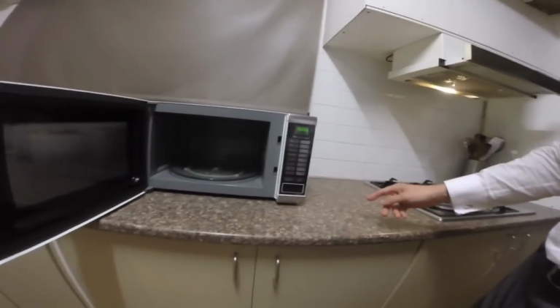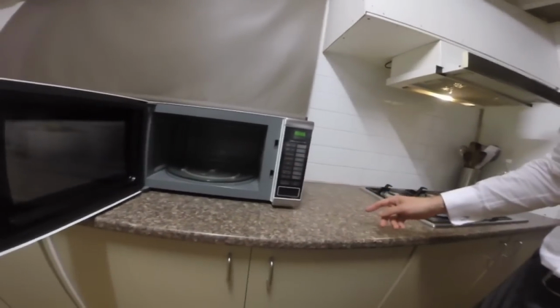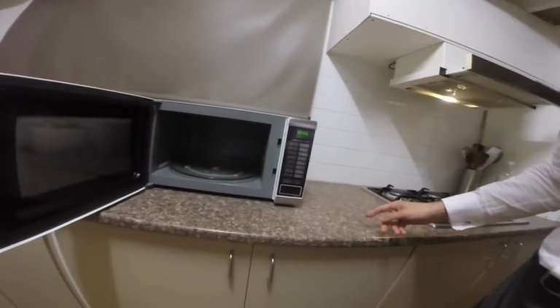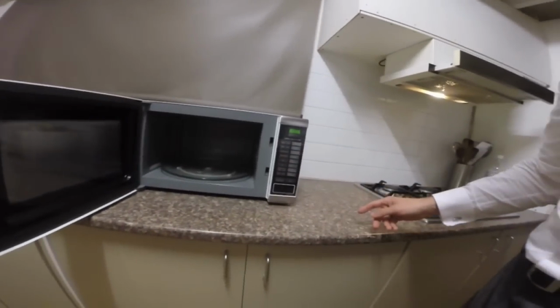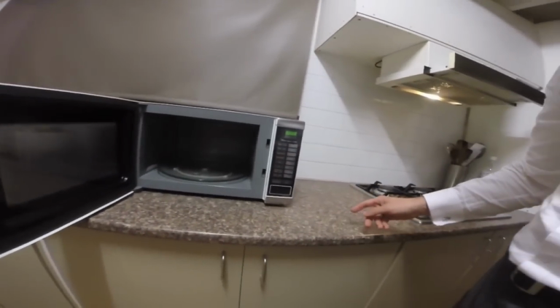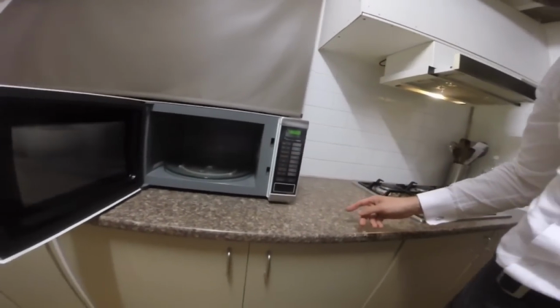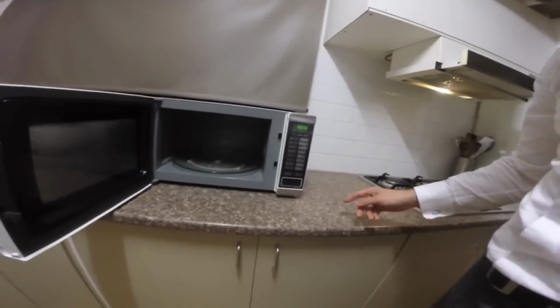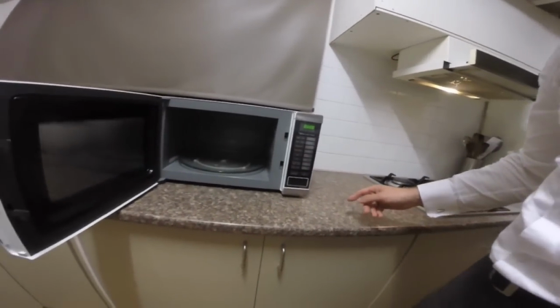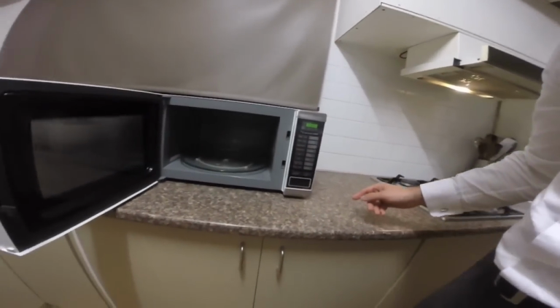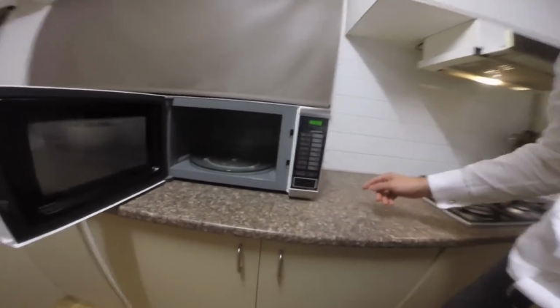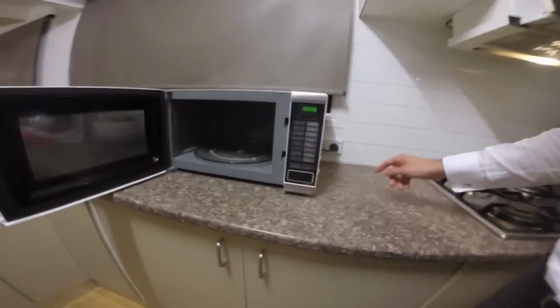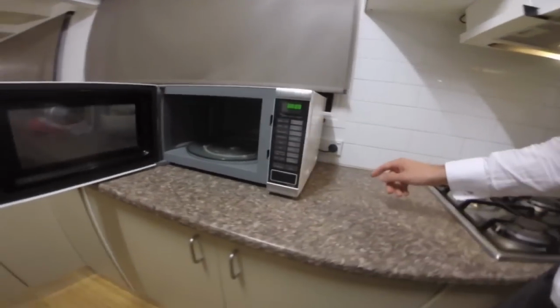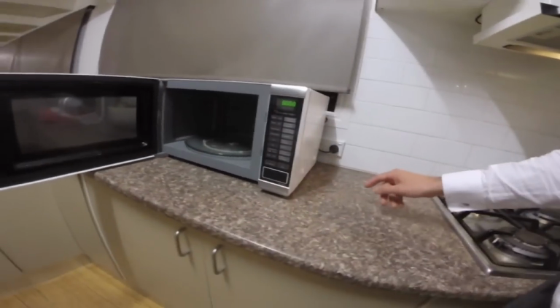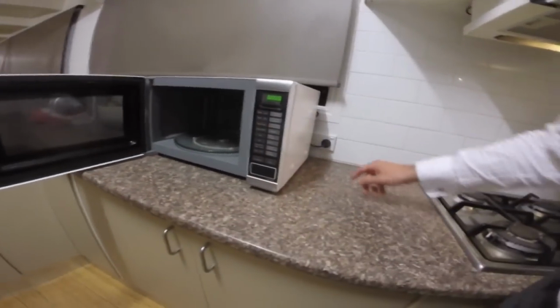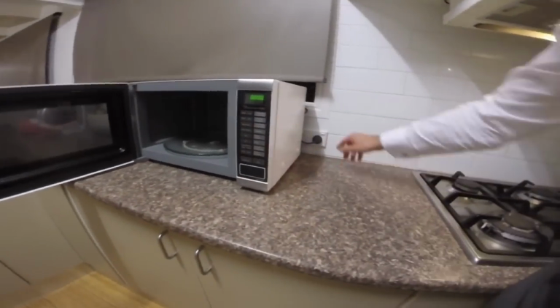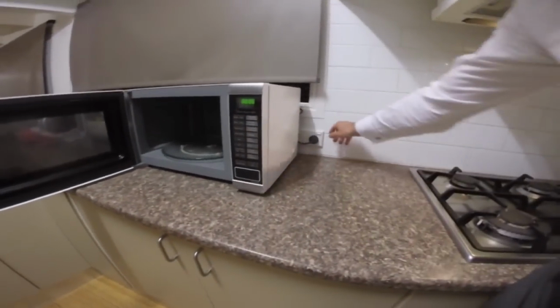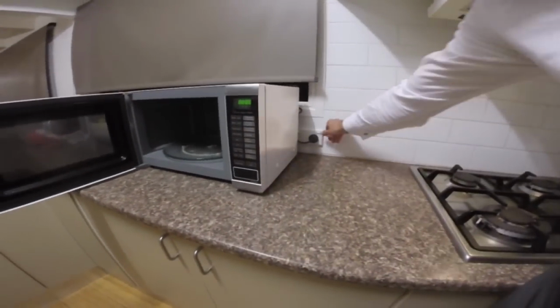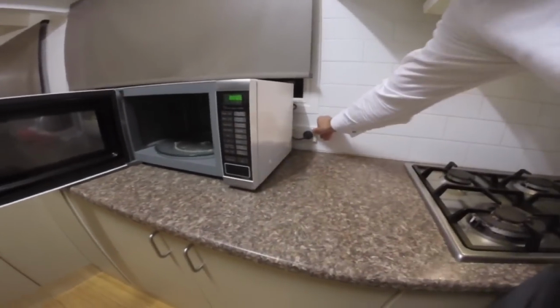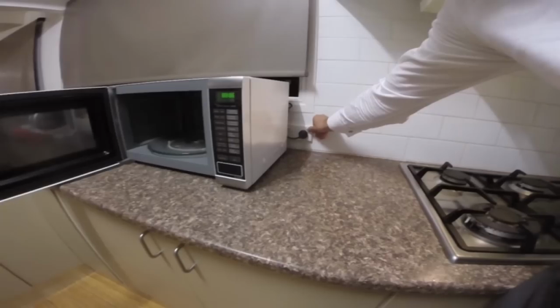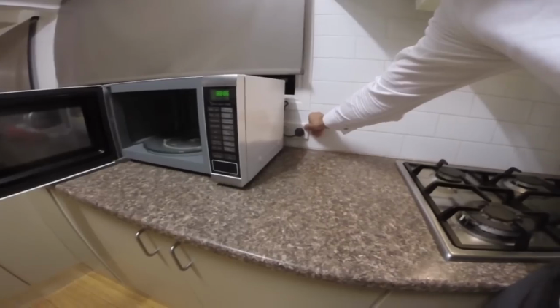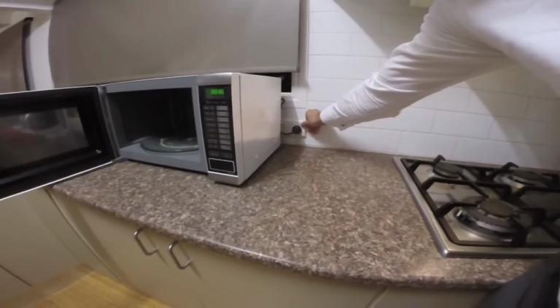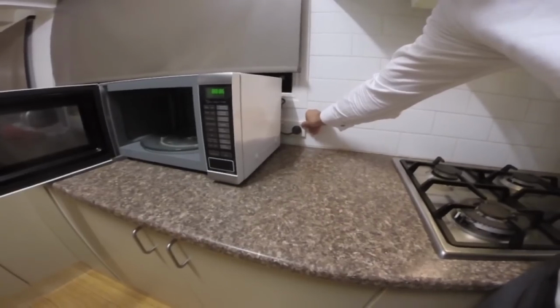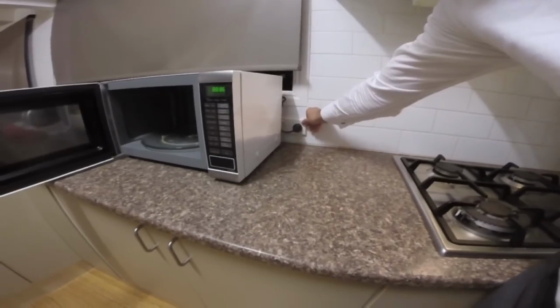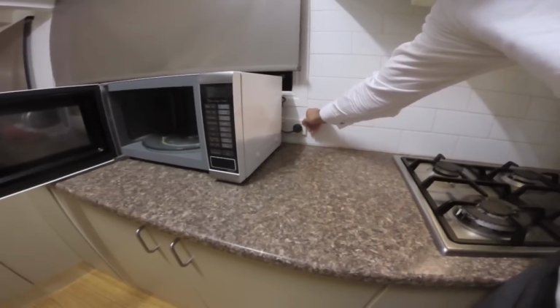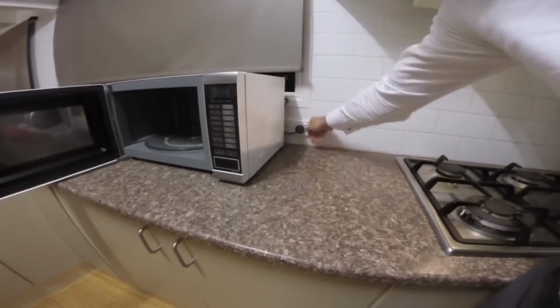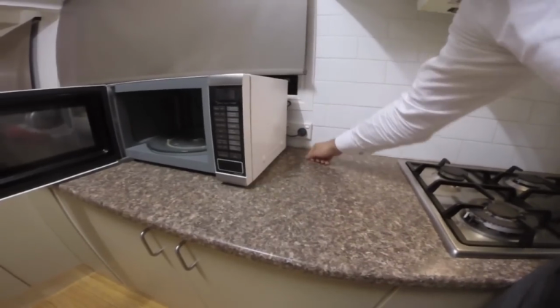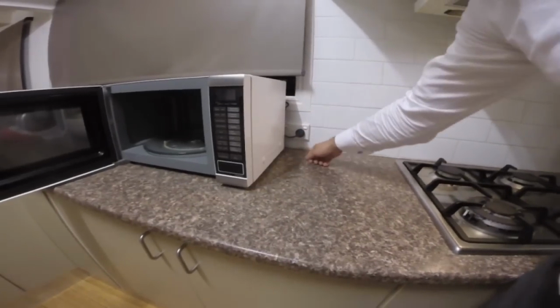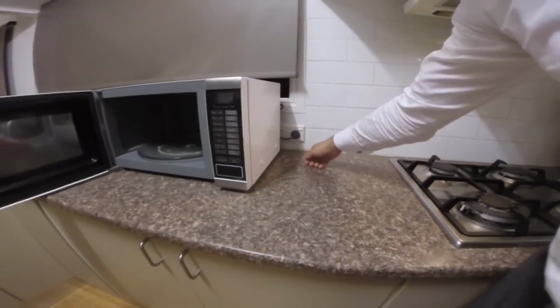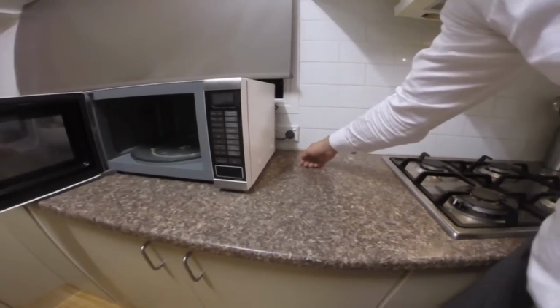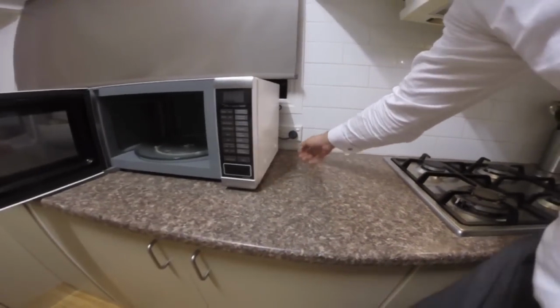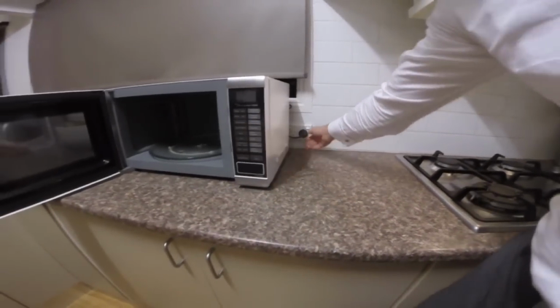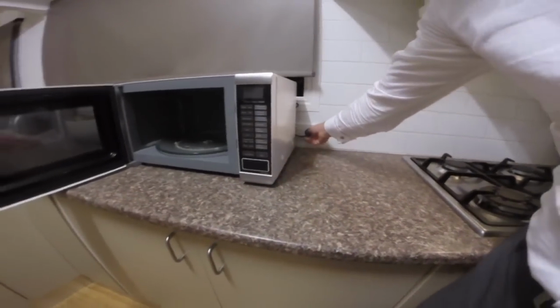So first thing first, you need to do is unplug it. Turn it off and unplug it.